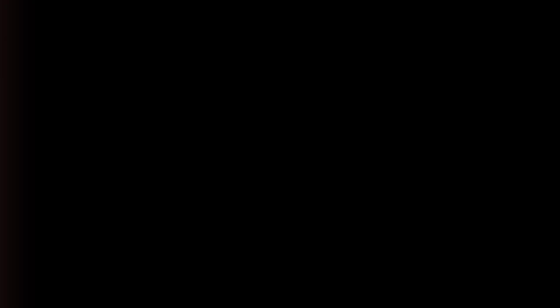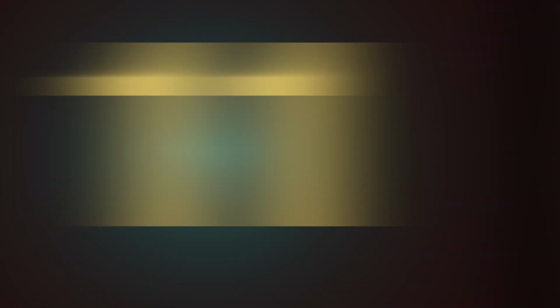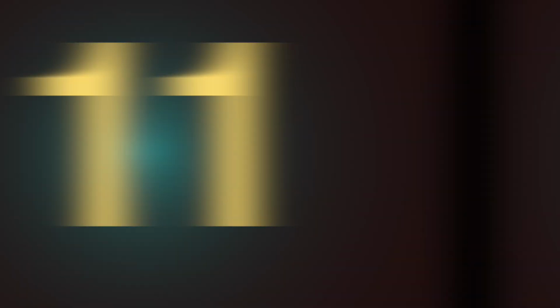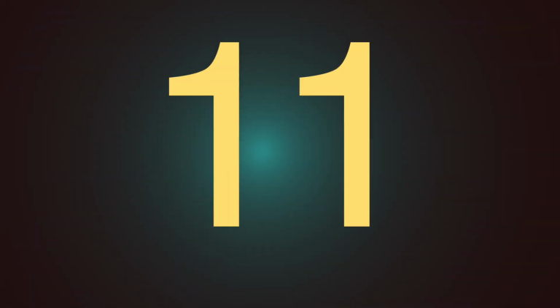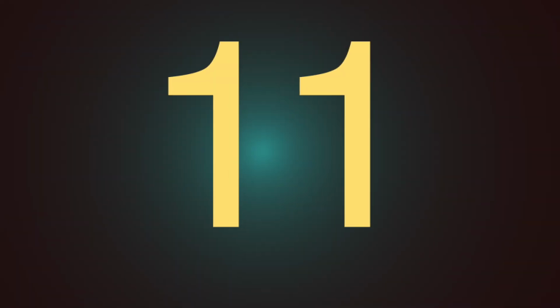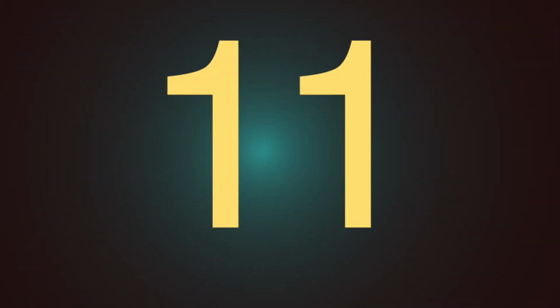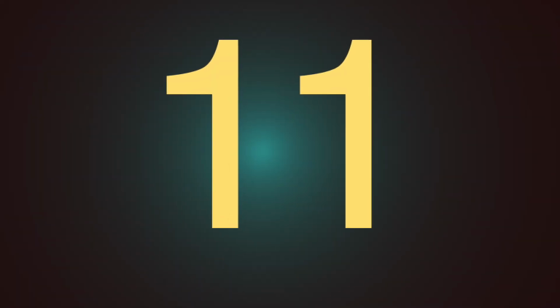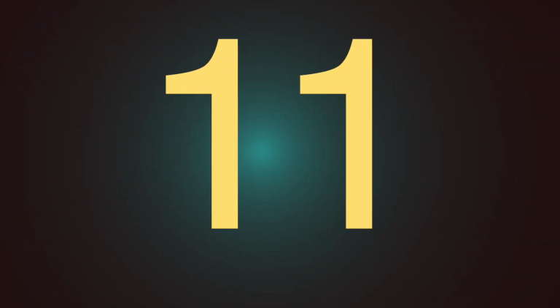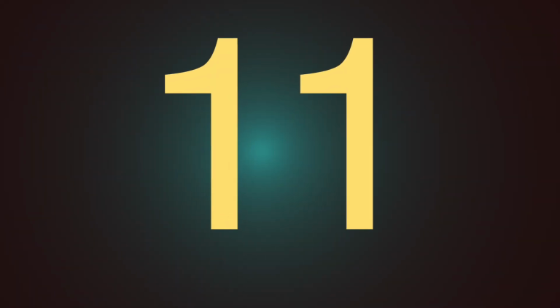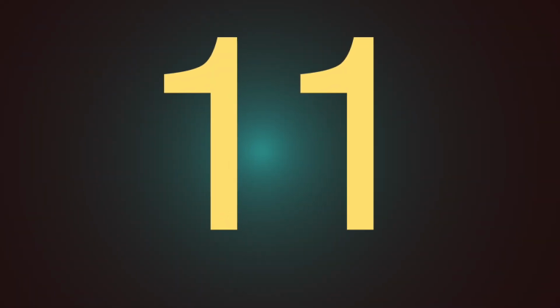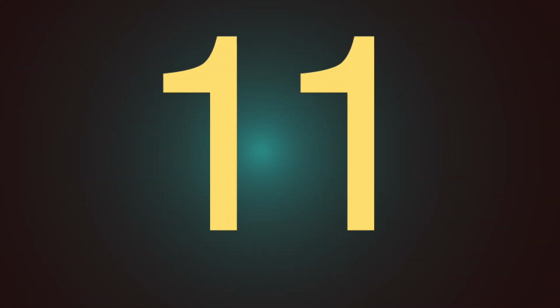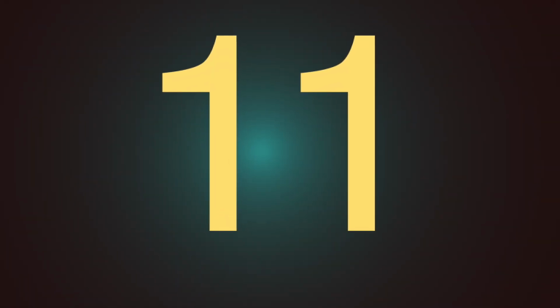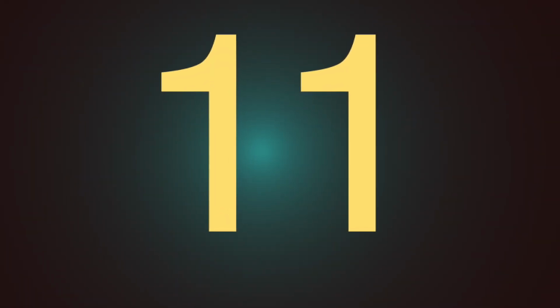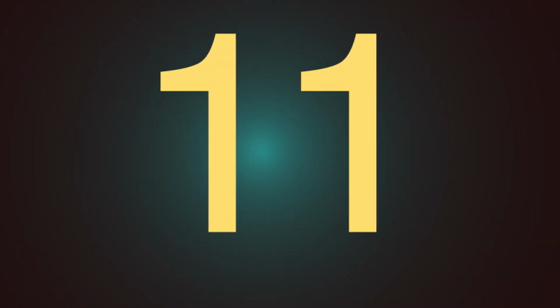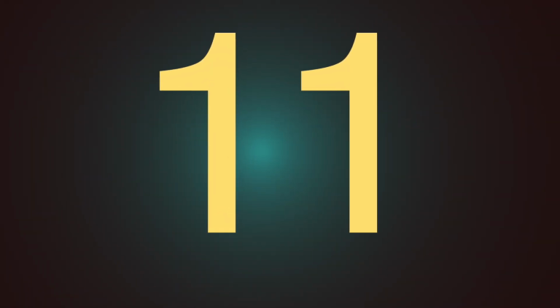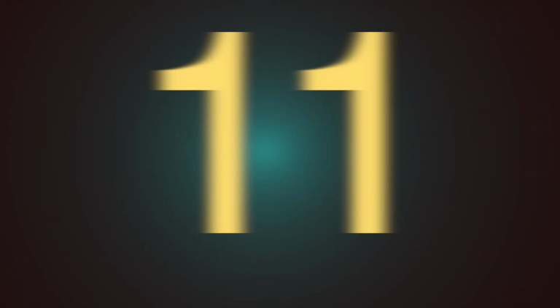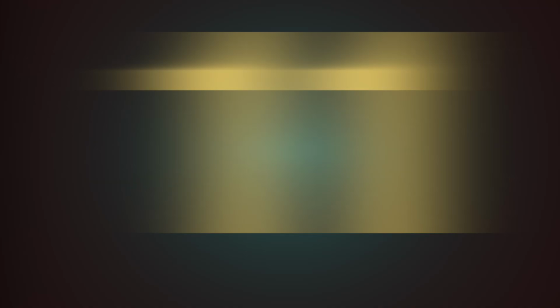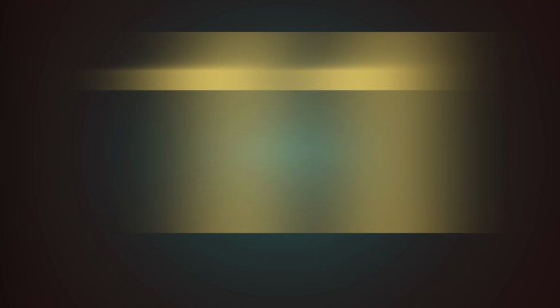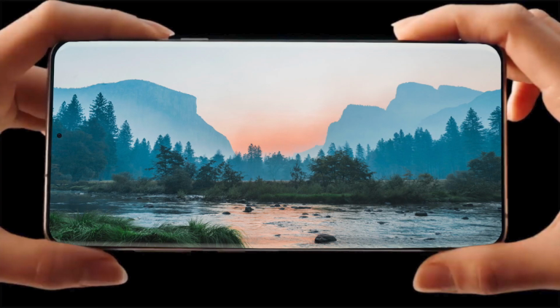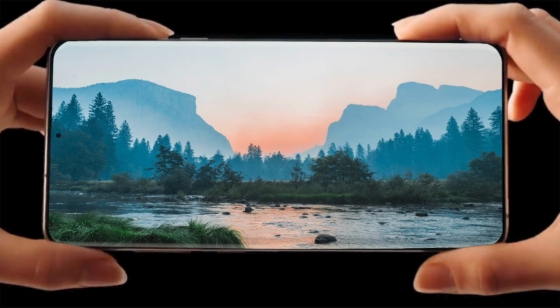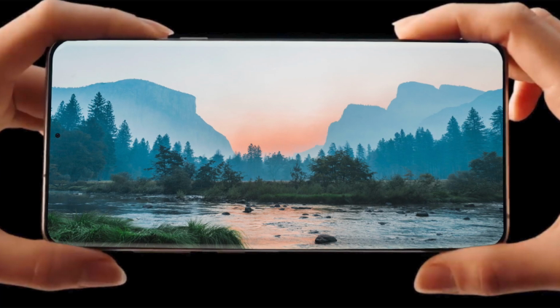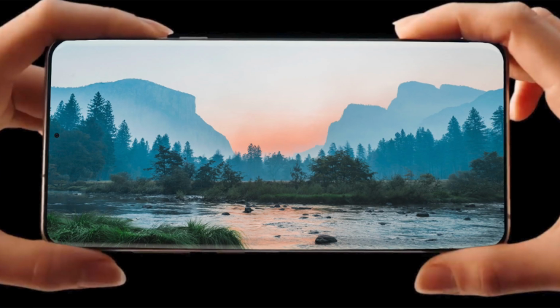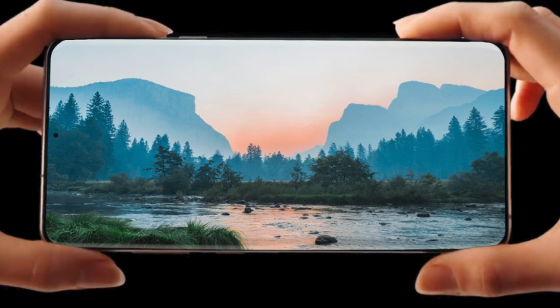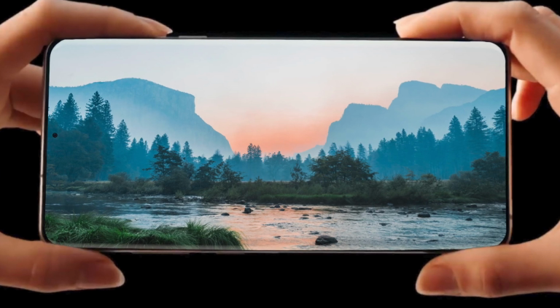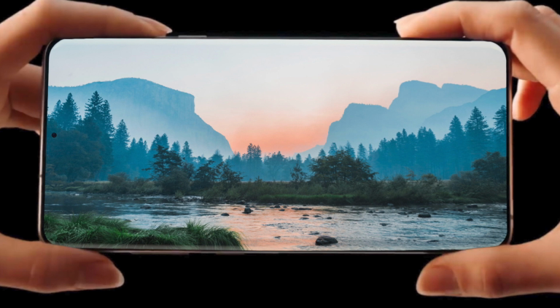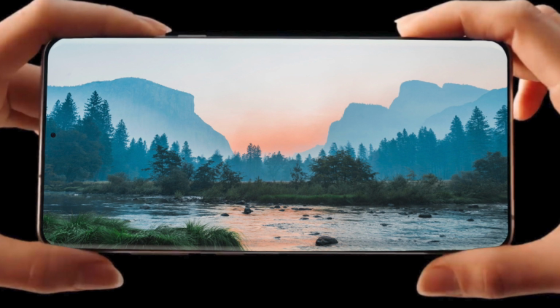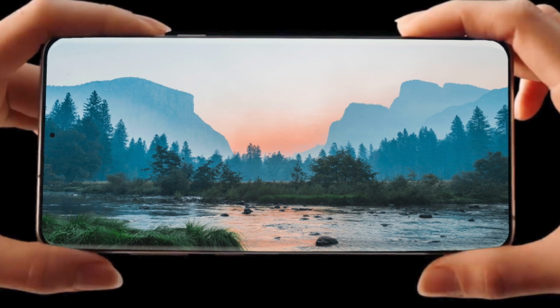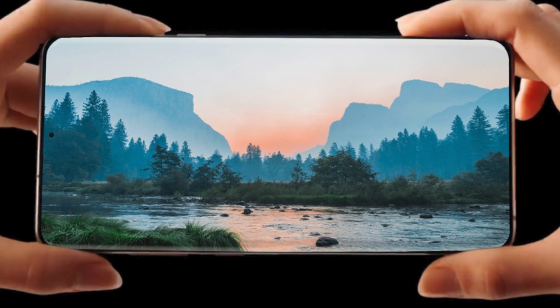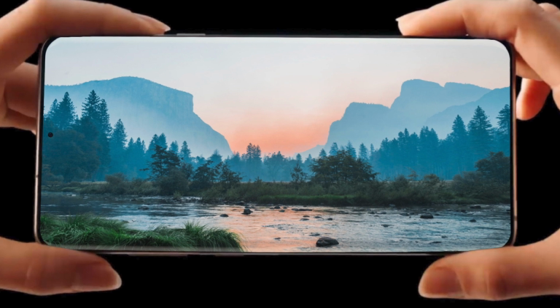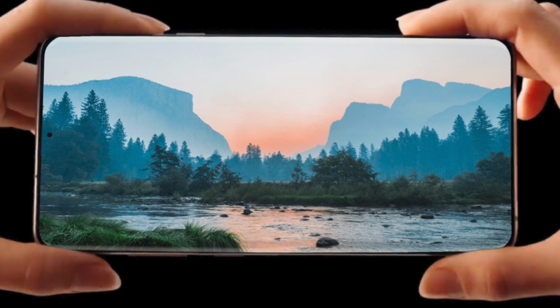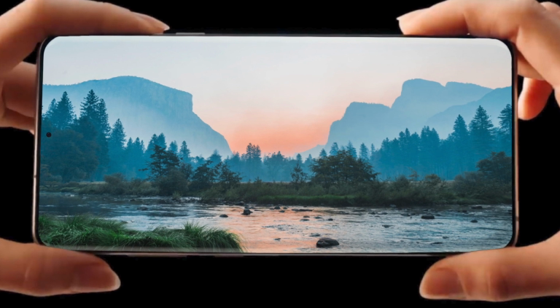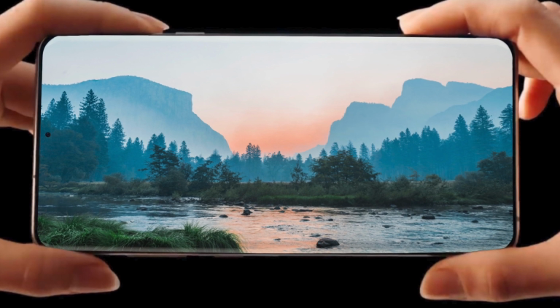Hey, what's up guys? It's time to talk about the one that comes after the 10 — the next S flagship, Galaxy S11.